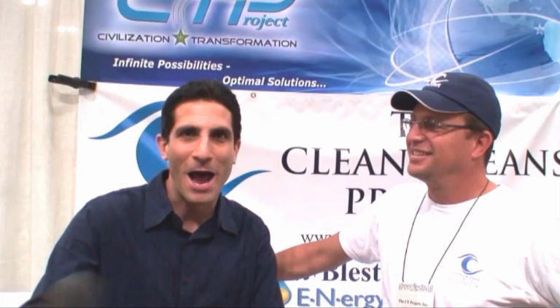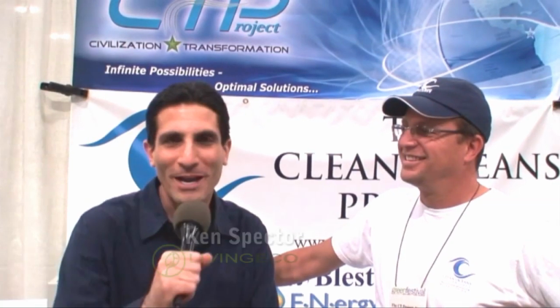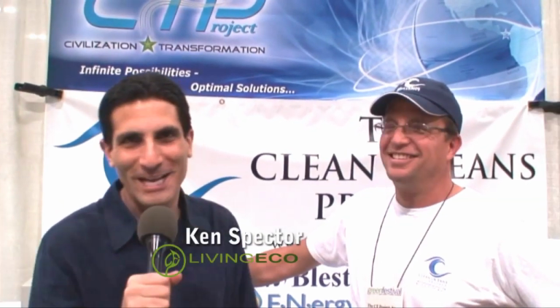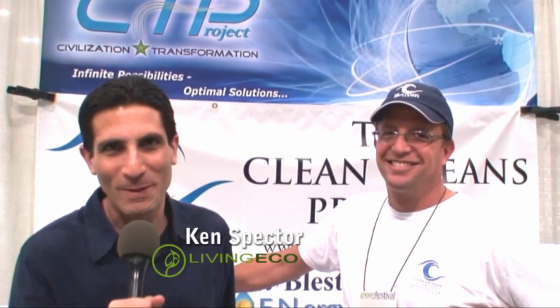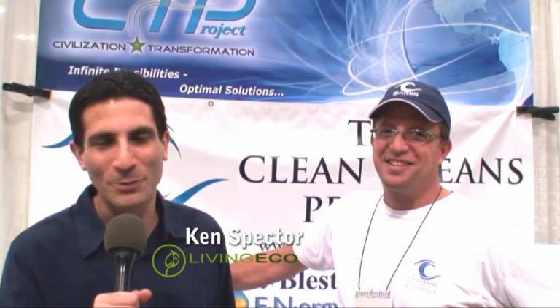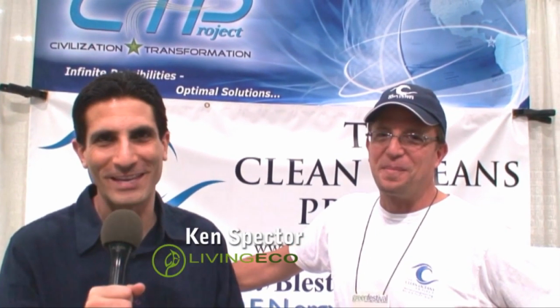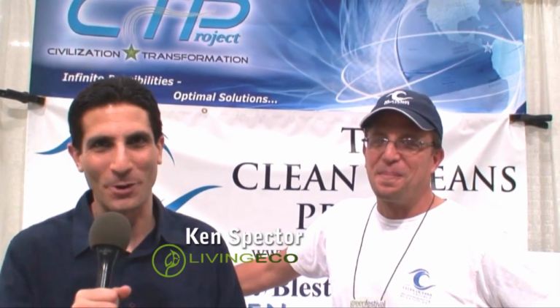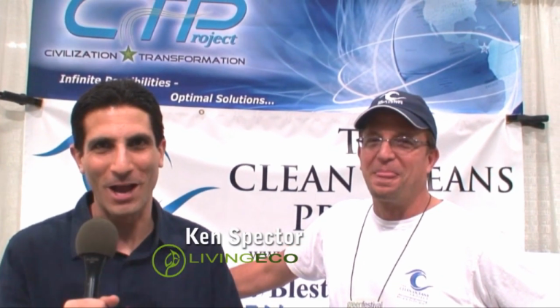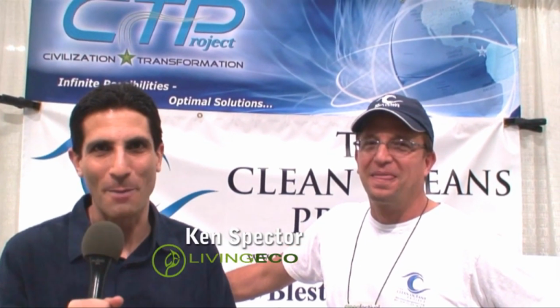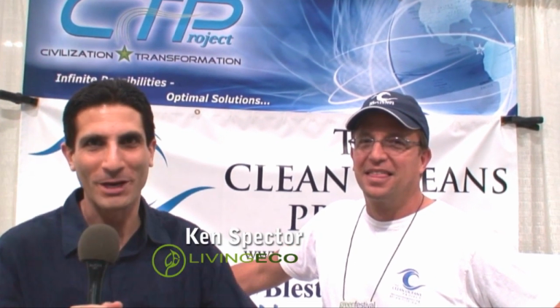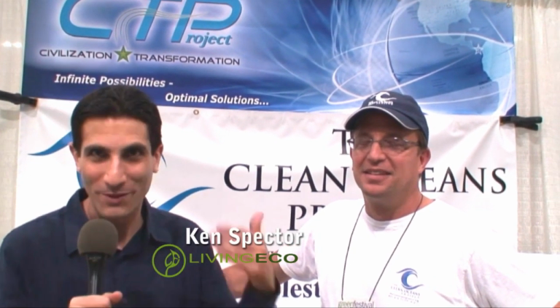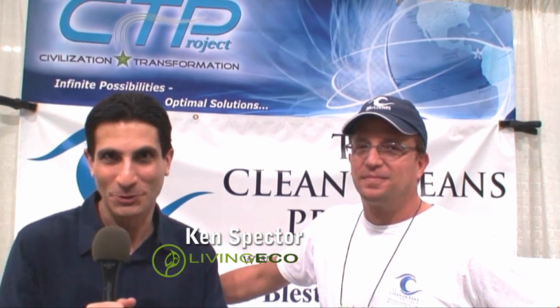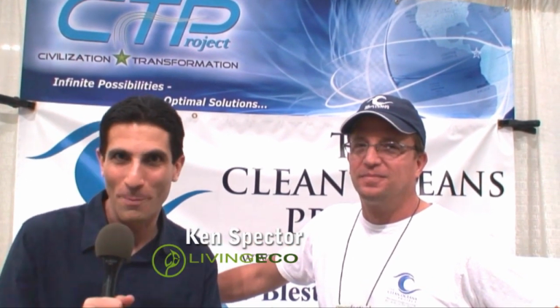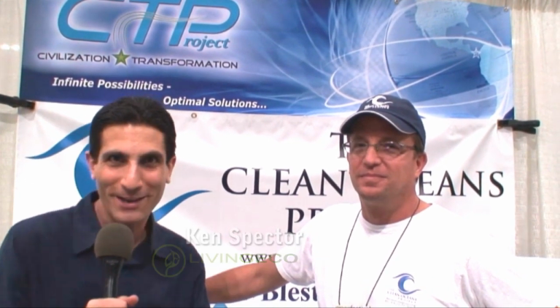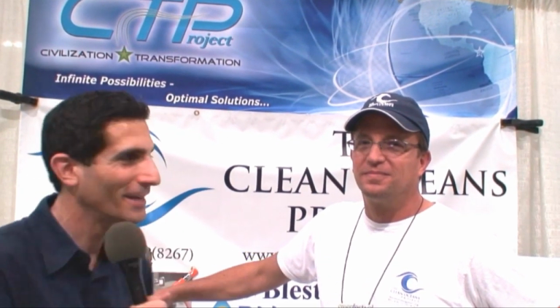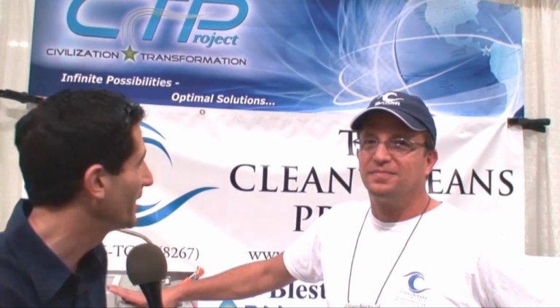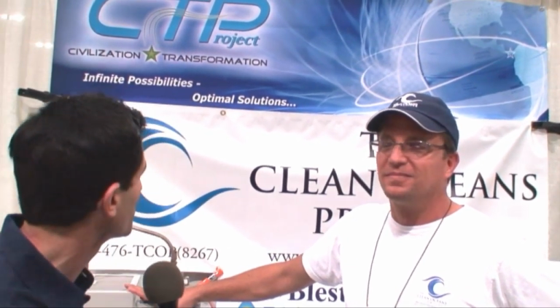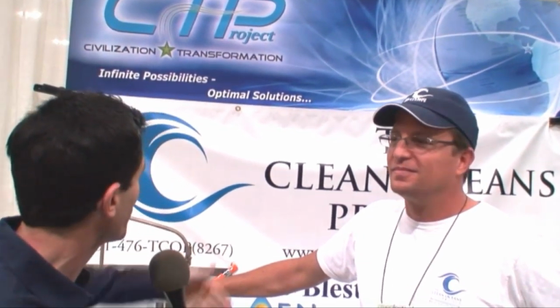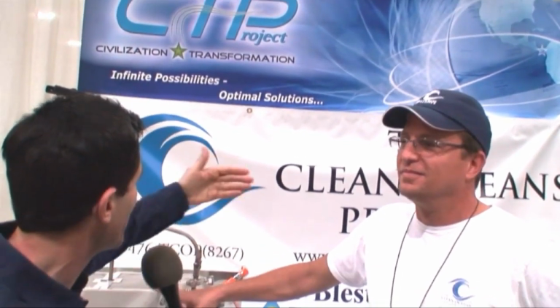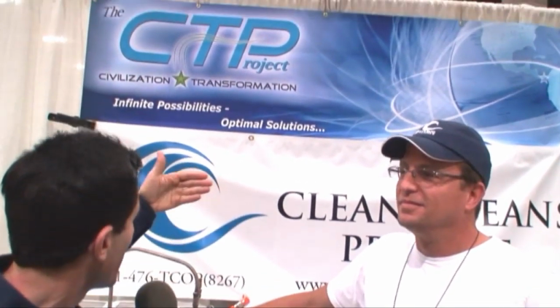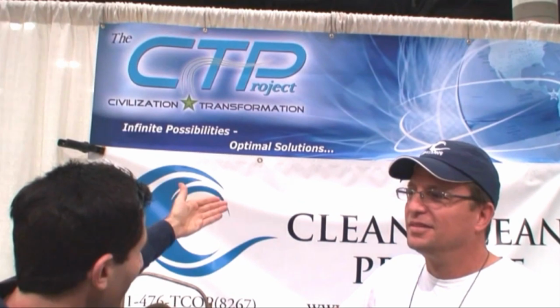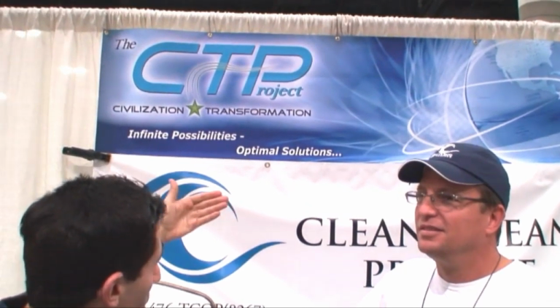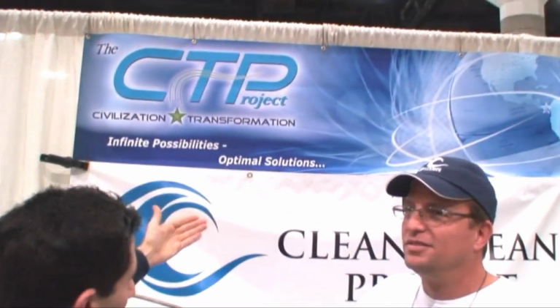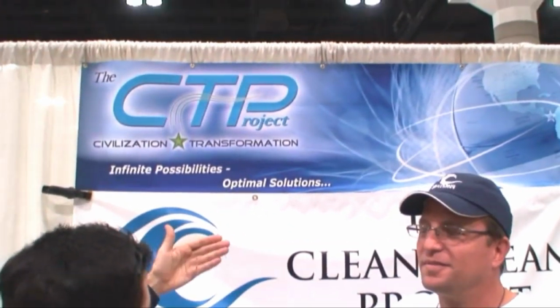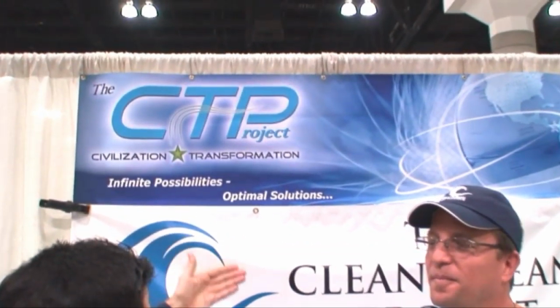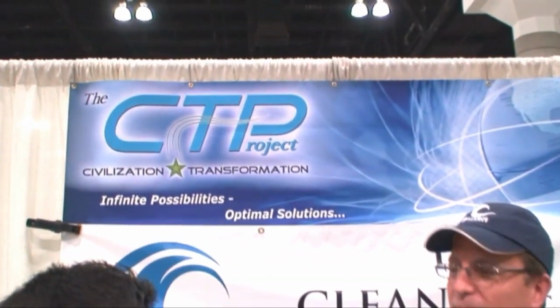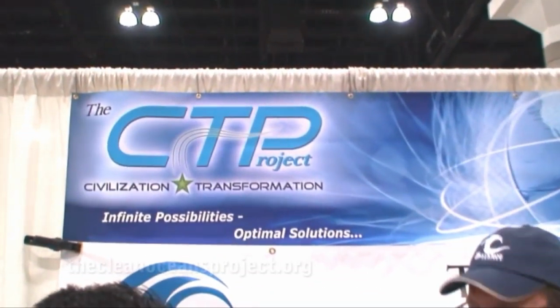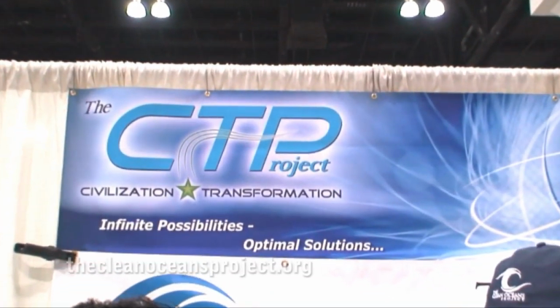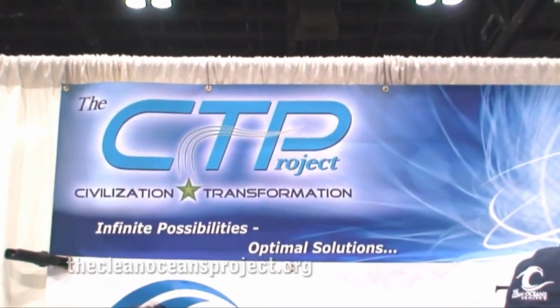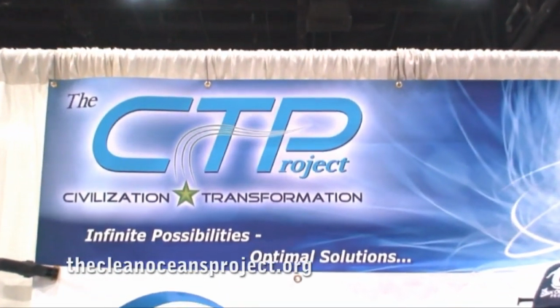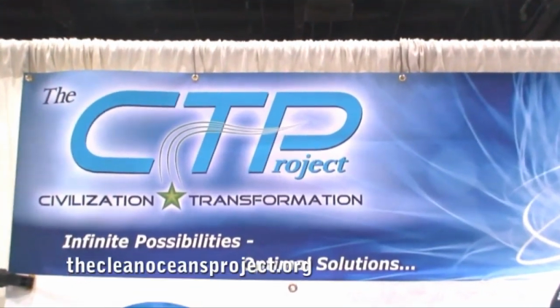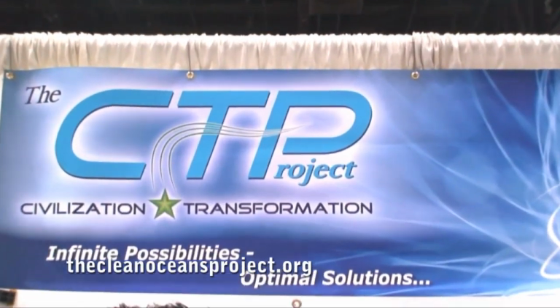Hi, my name is Ken Spector with LivingEco.com and we're here with Nick Droback, who is with the Clean Oceans Project. Can you tell me a little bit about the project?